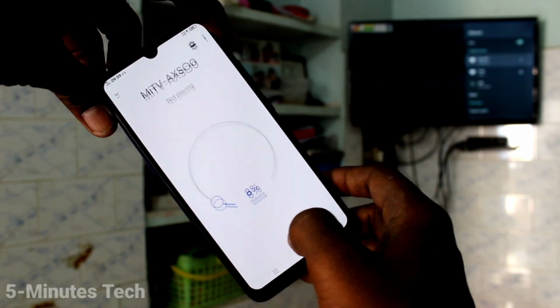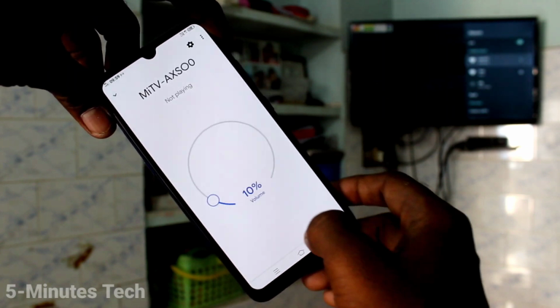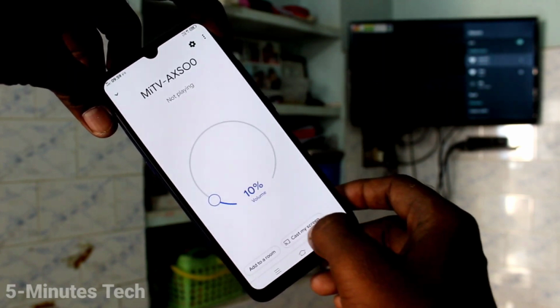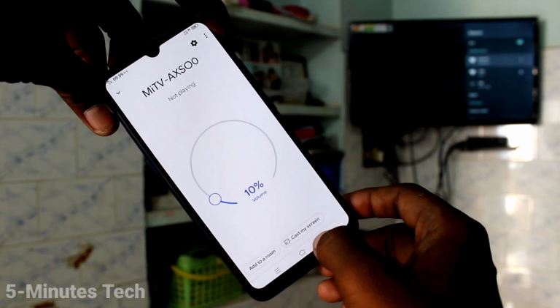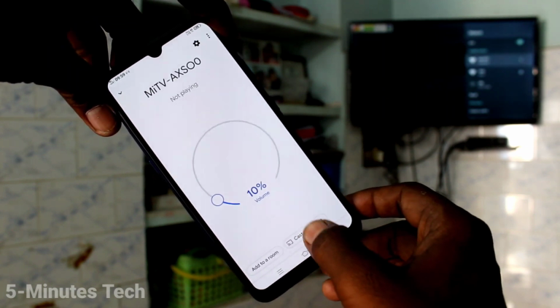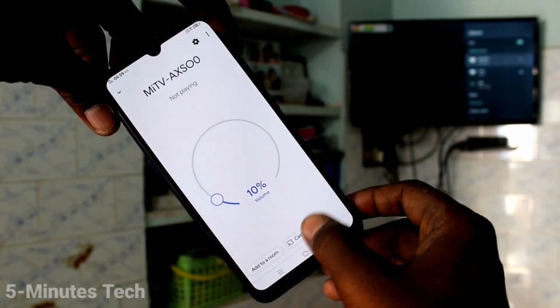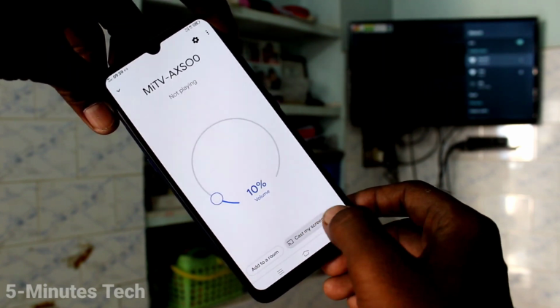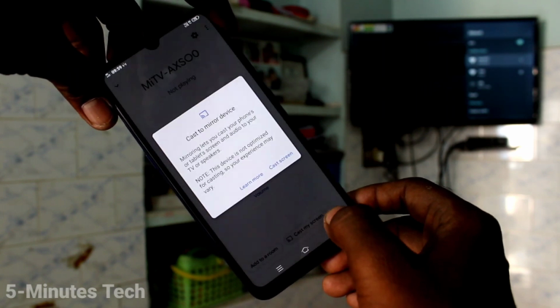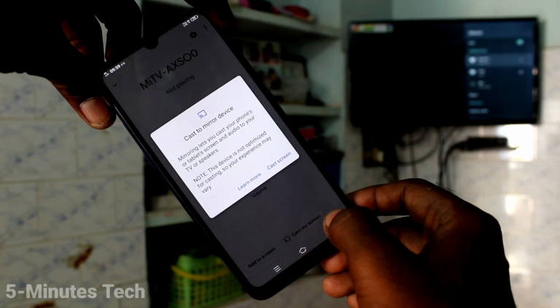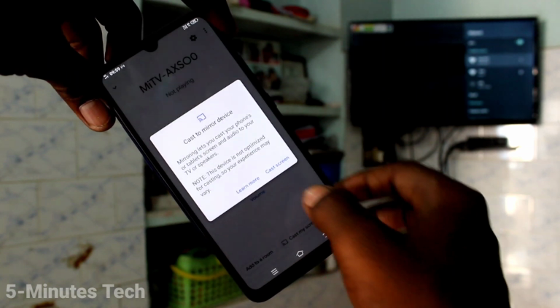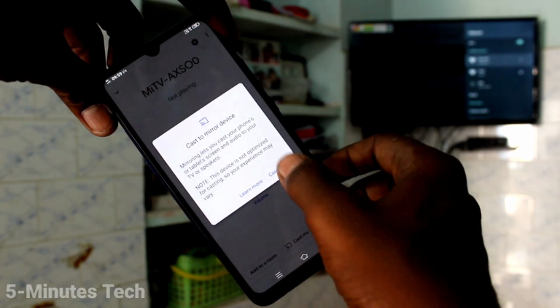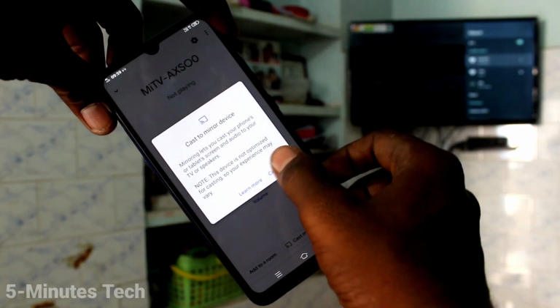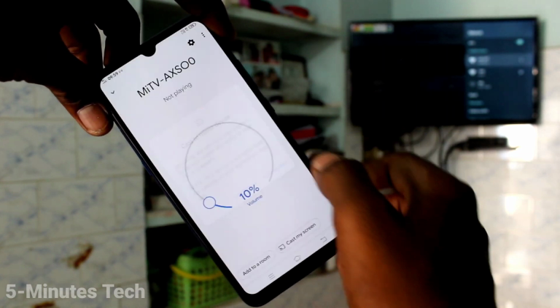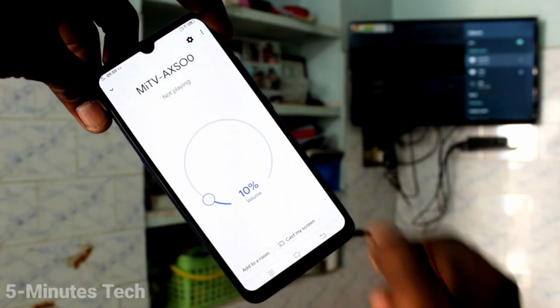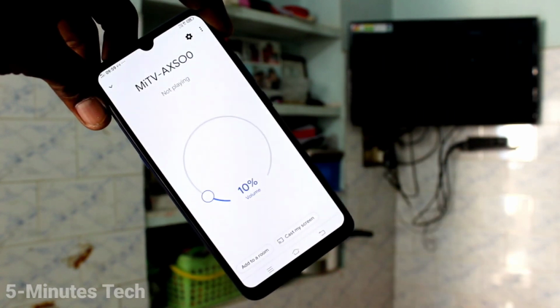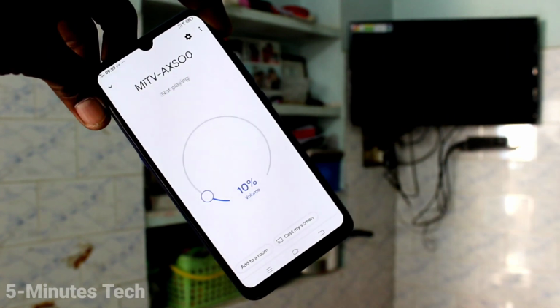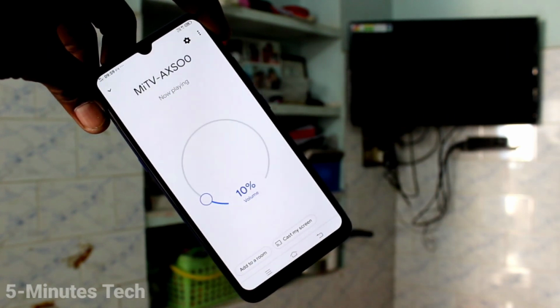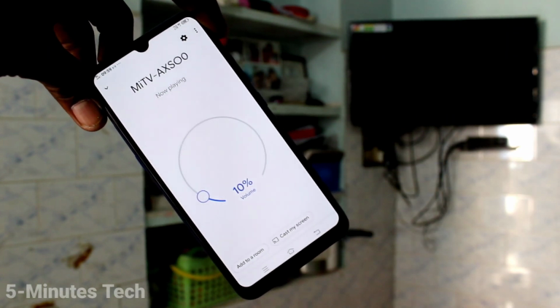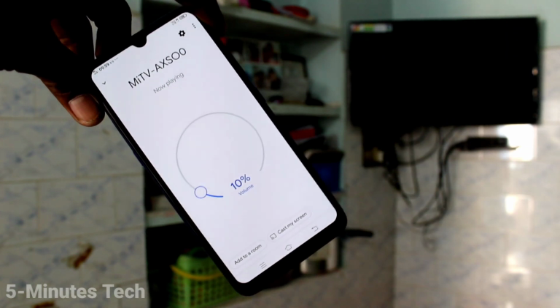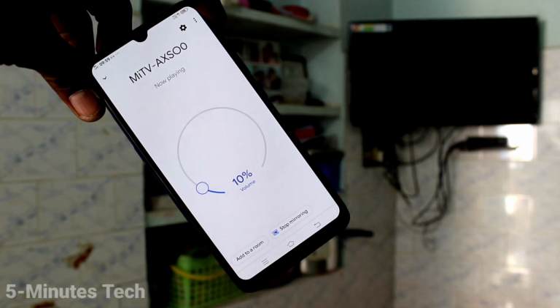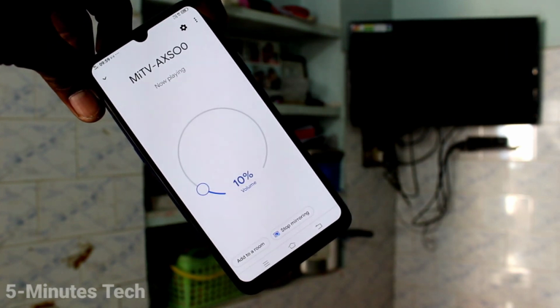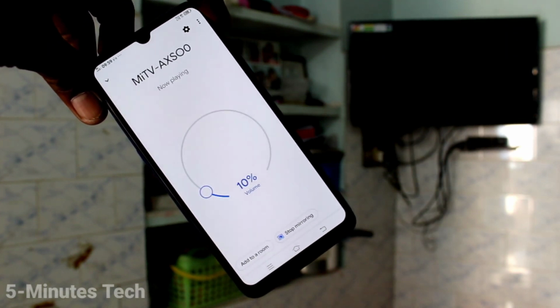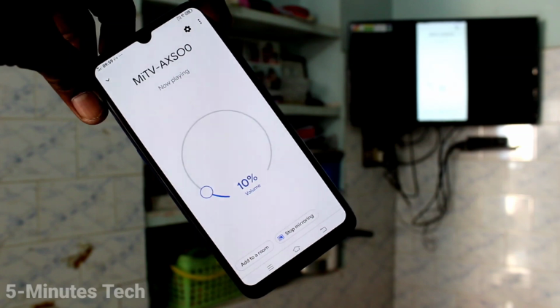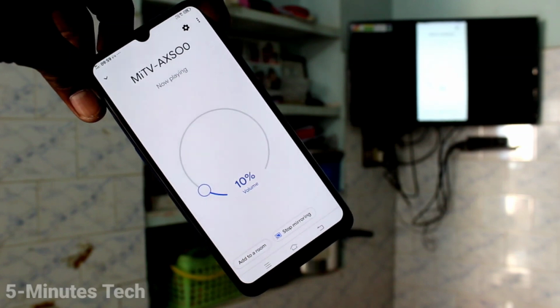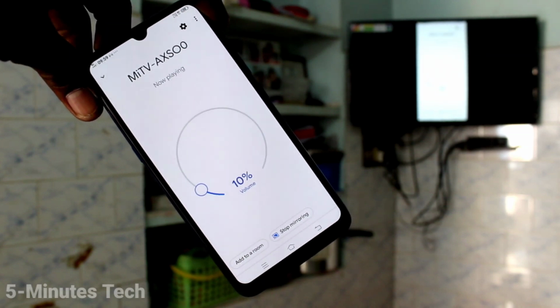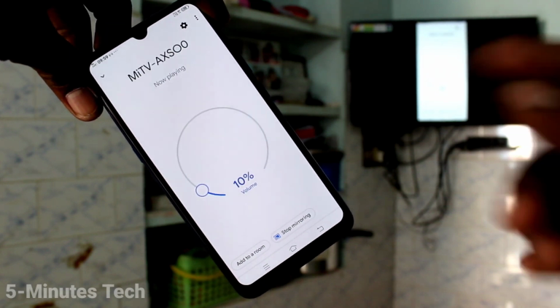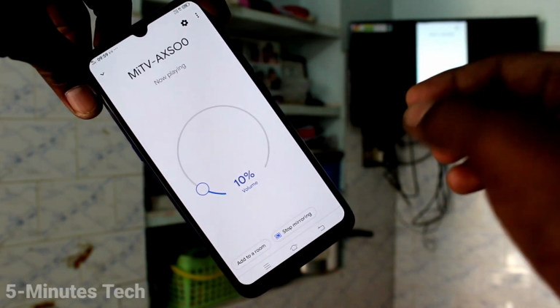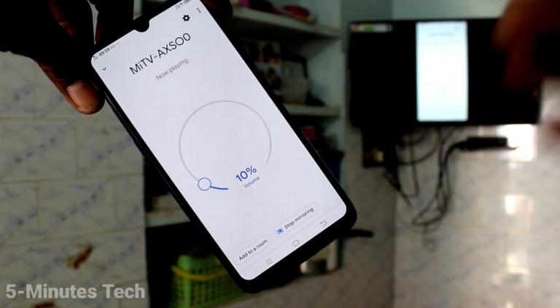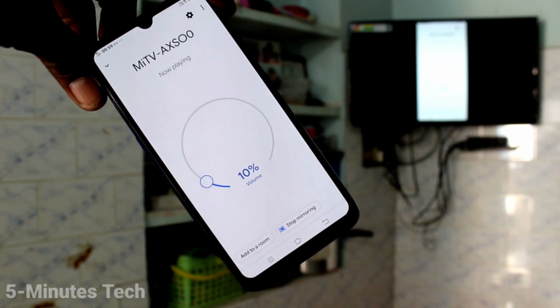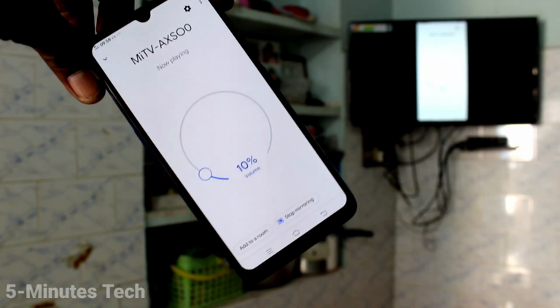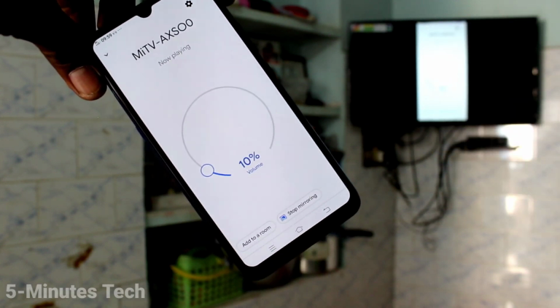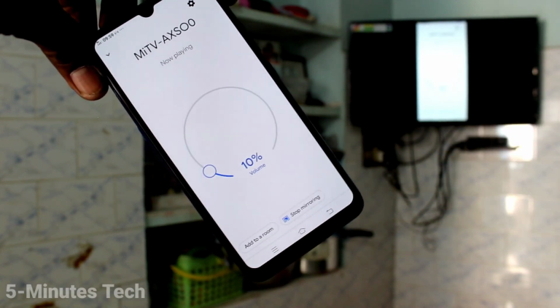Click on the TV signal that appears and then click on Cast Screen. Your phone screen is now mirrored to the TV.